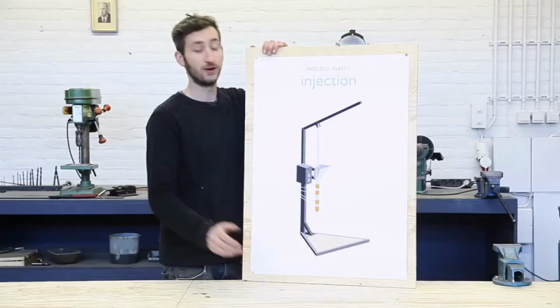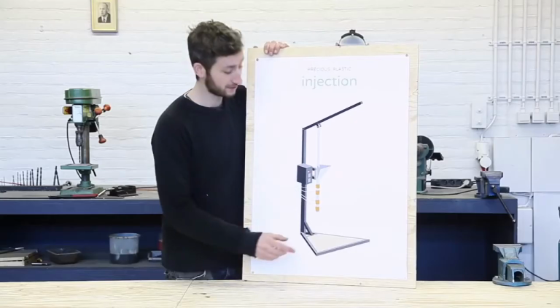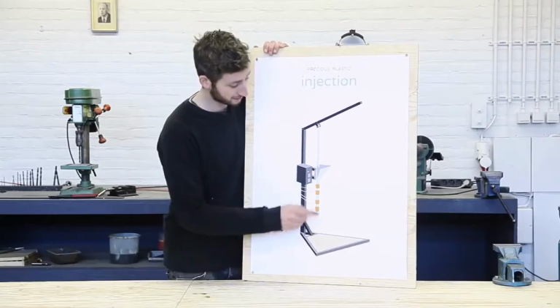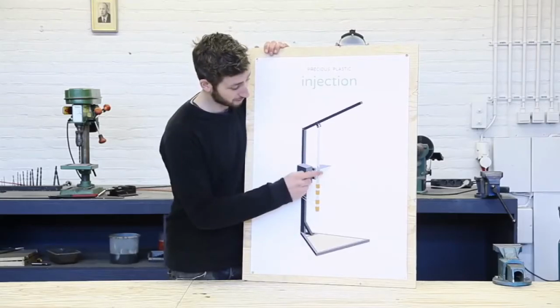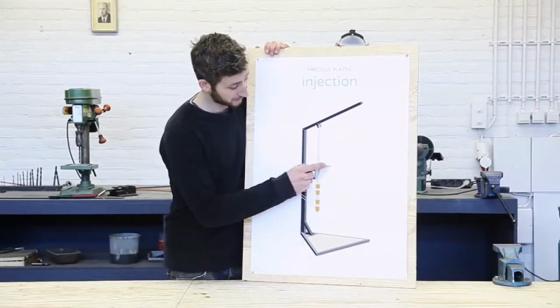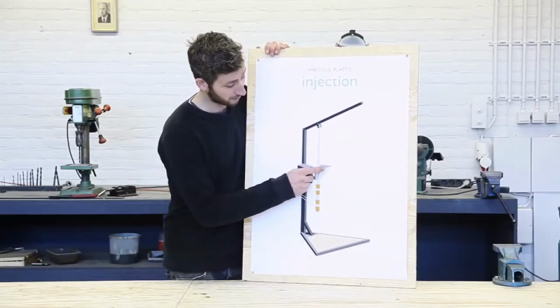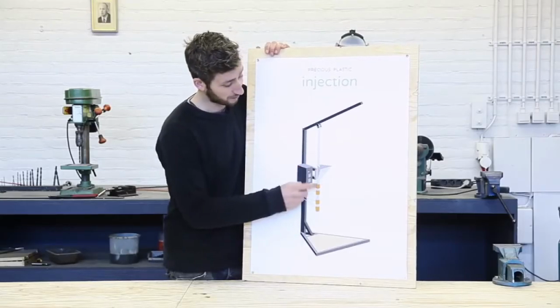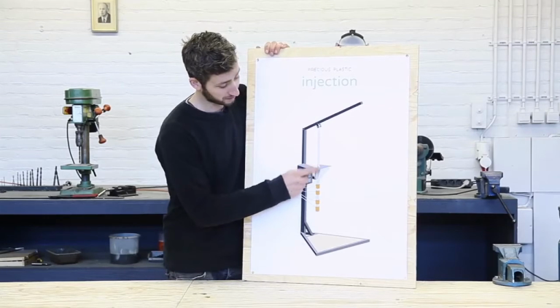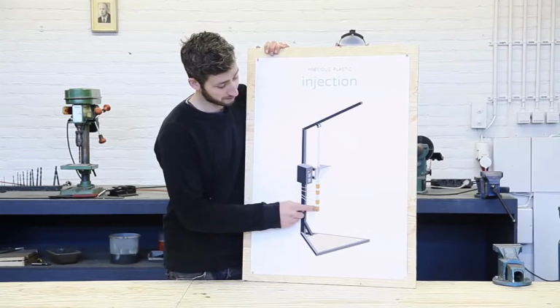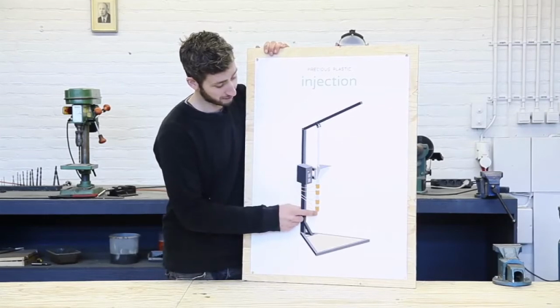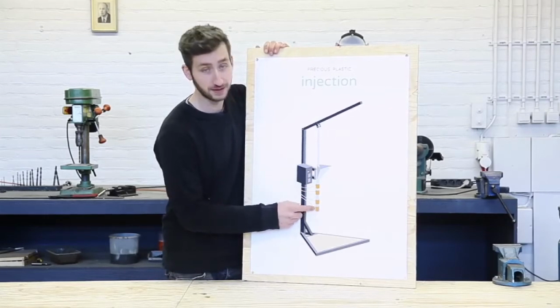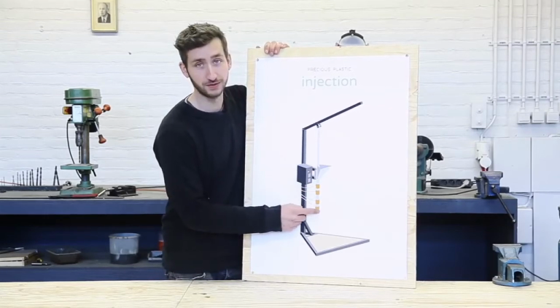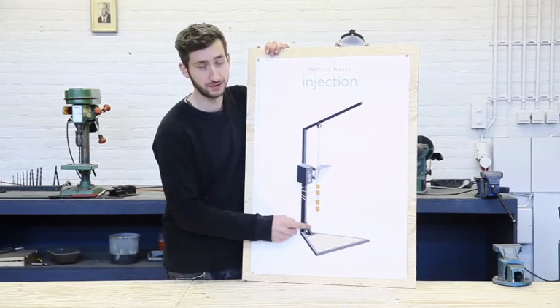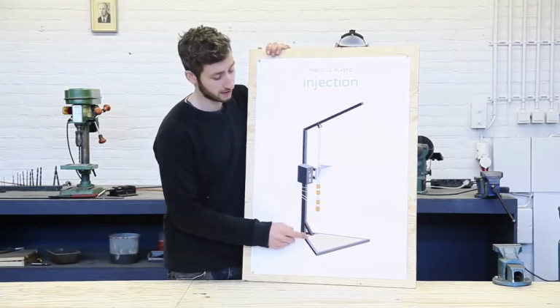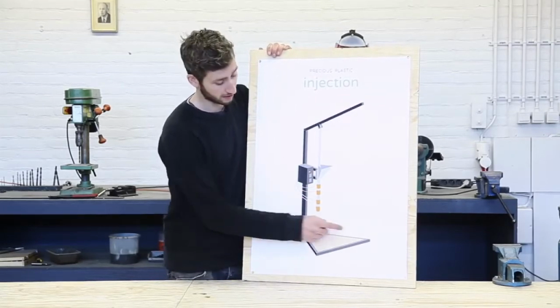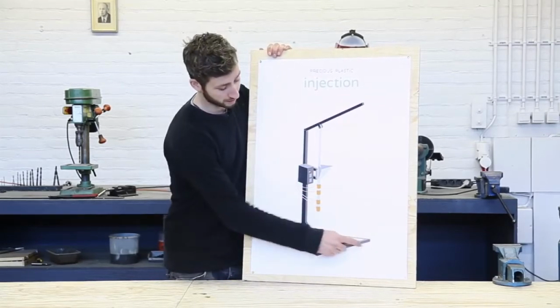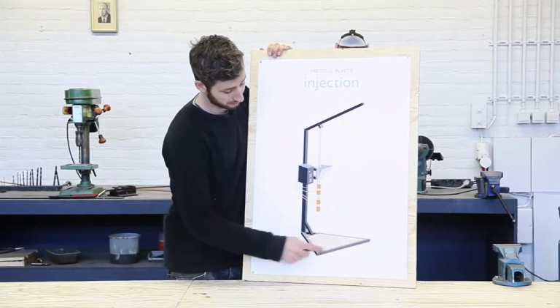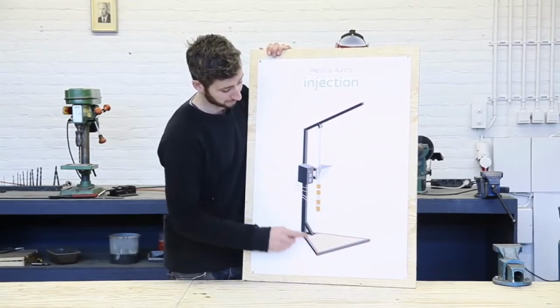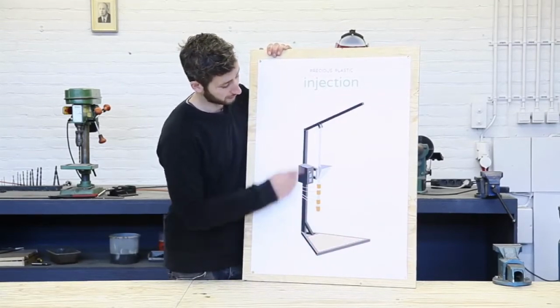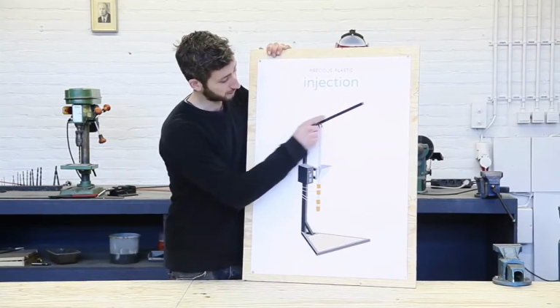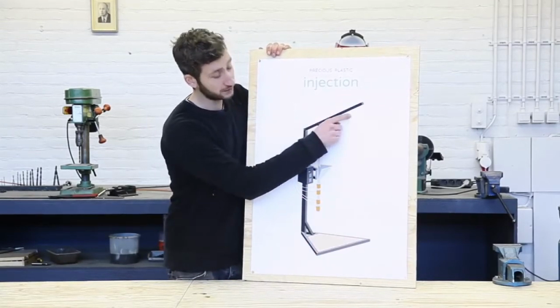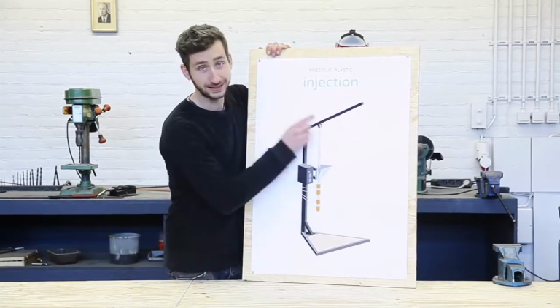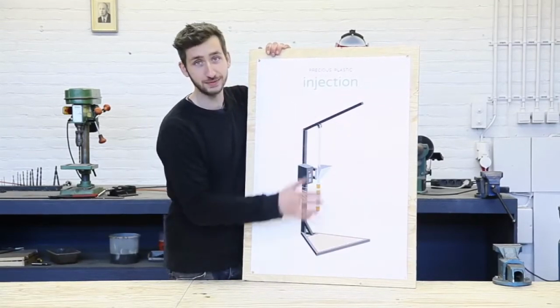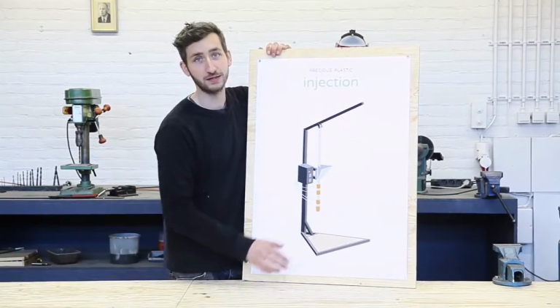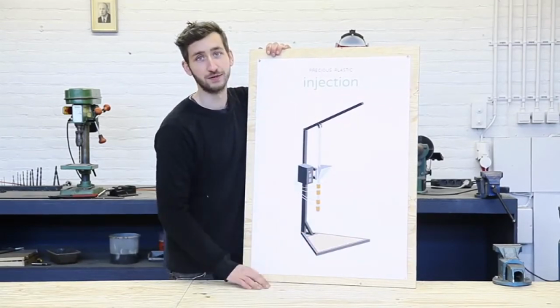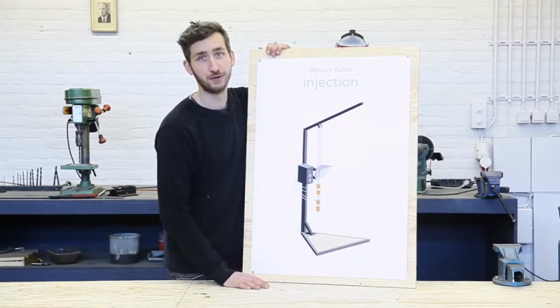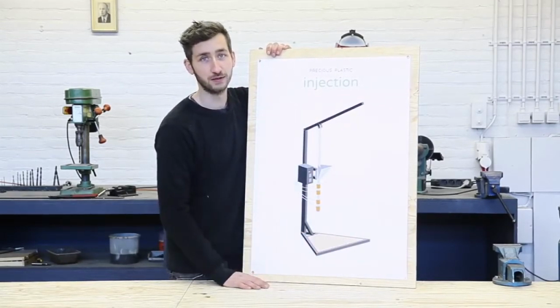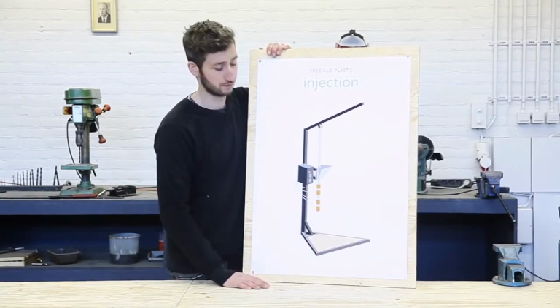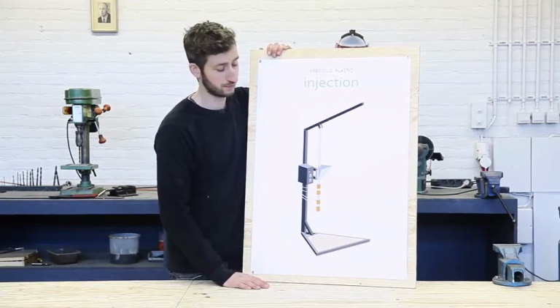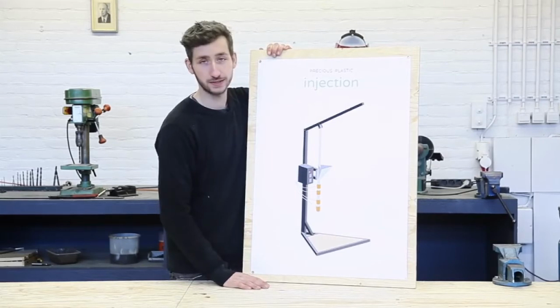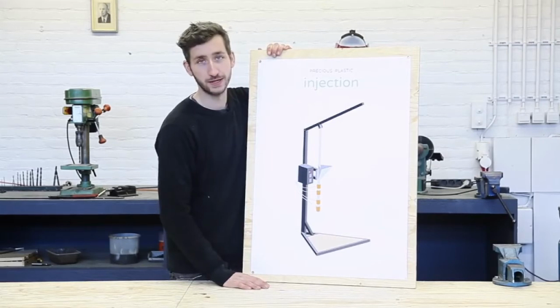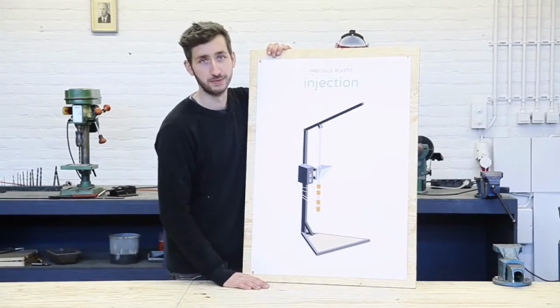We finished the hopper, the barrel, and the nozzle, and now we're going to build the framework. It seems like a lot of work, but it's quite doable.